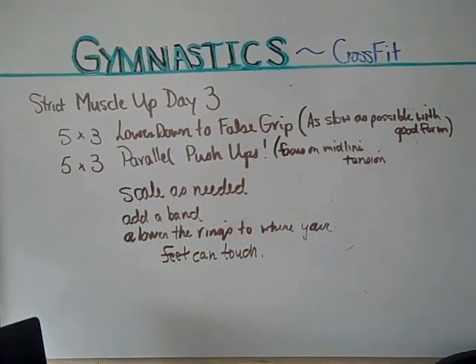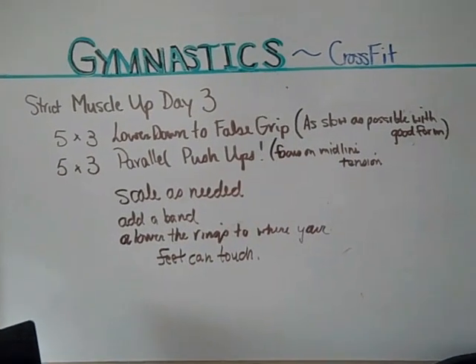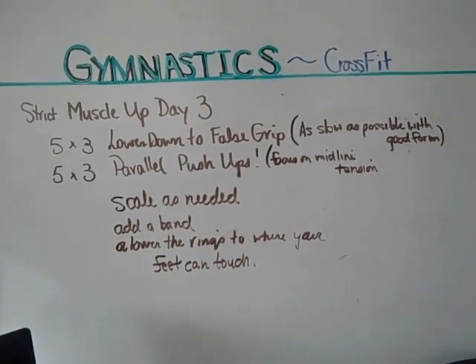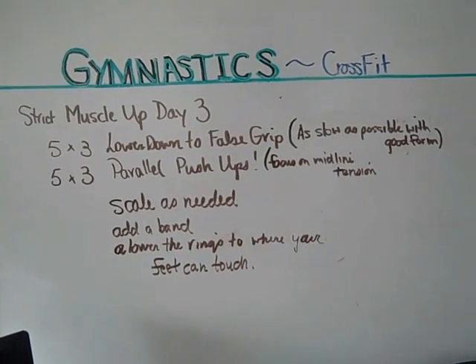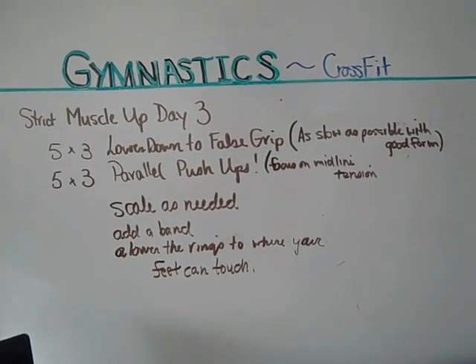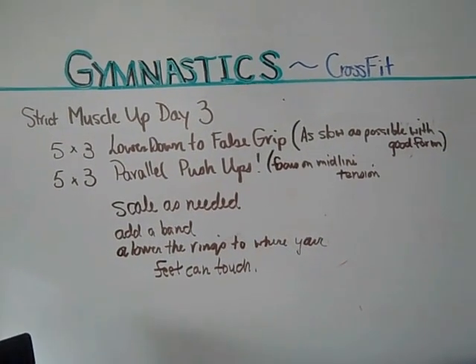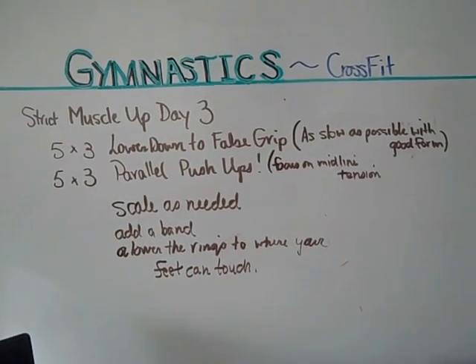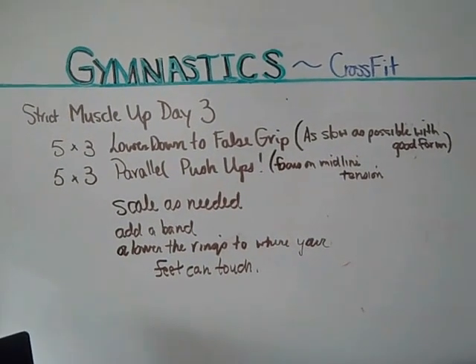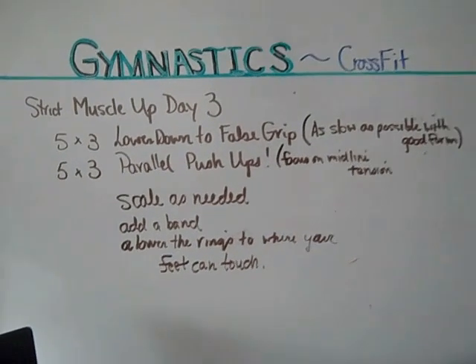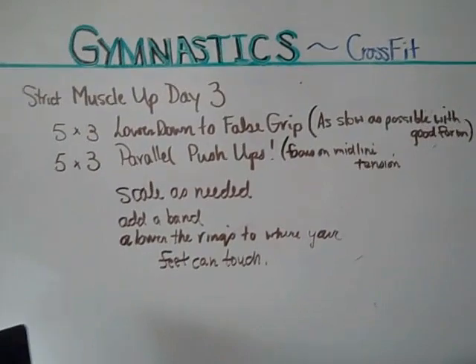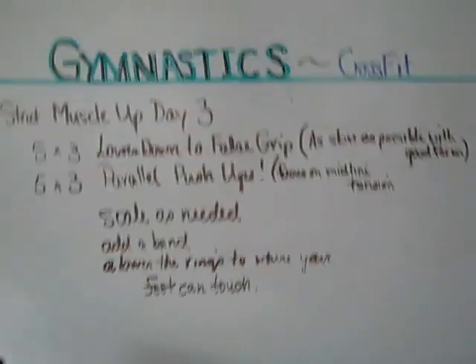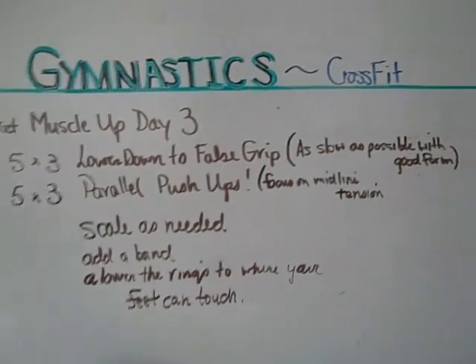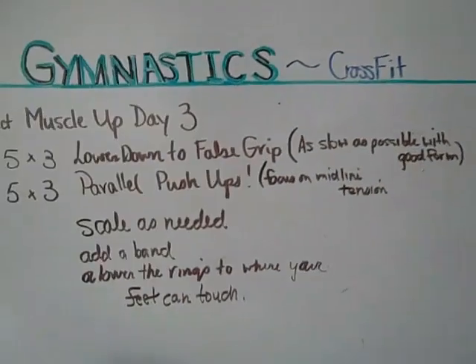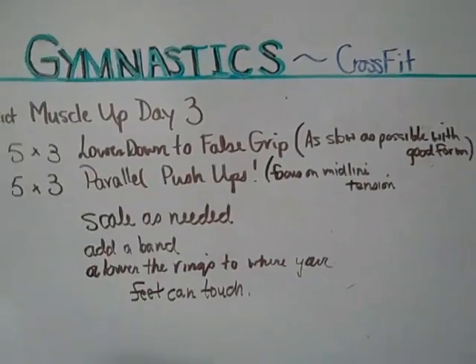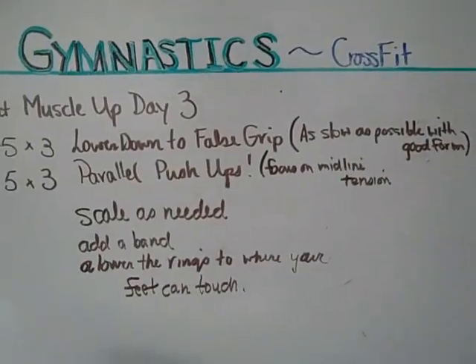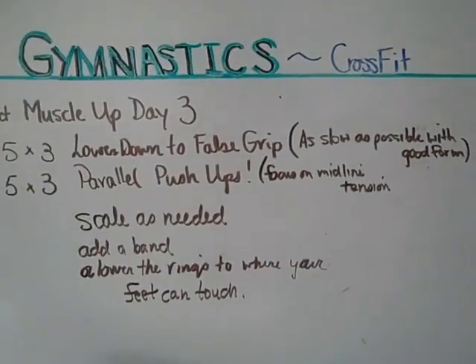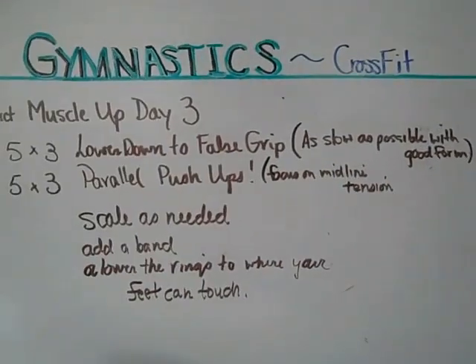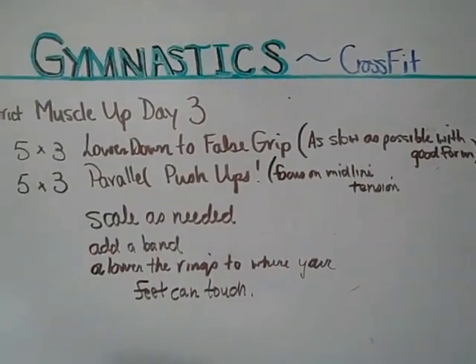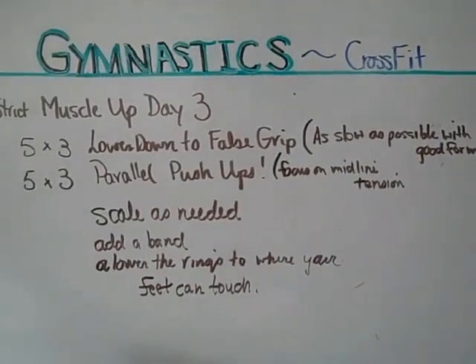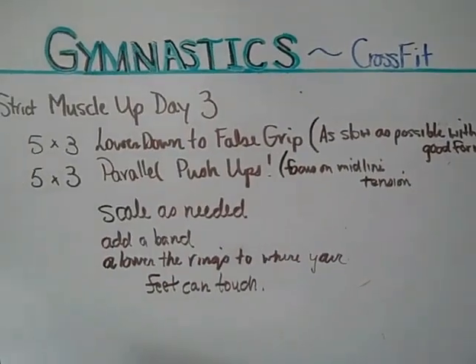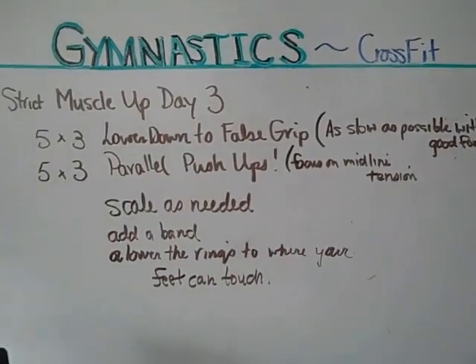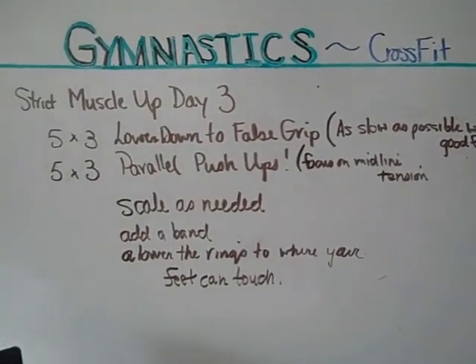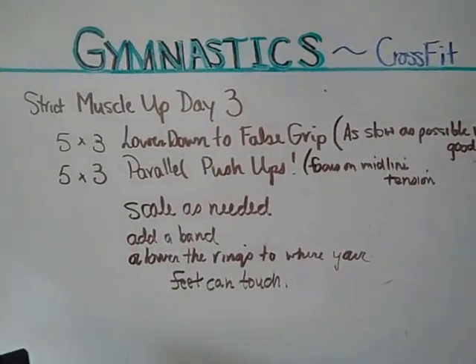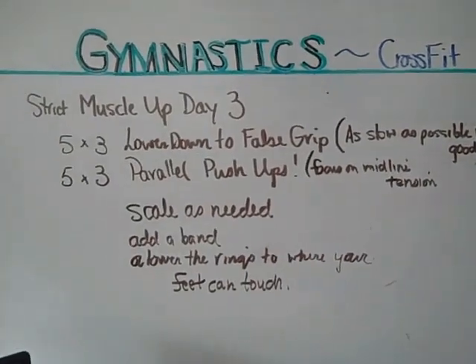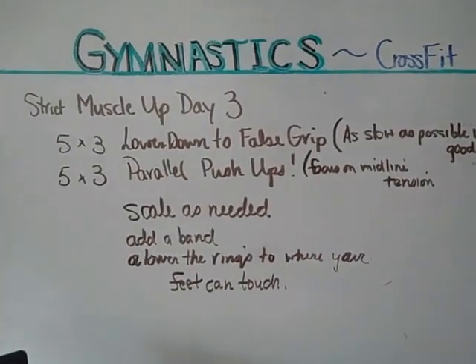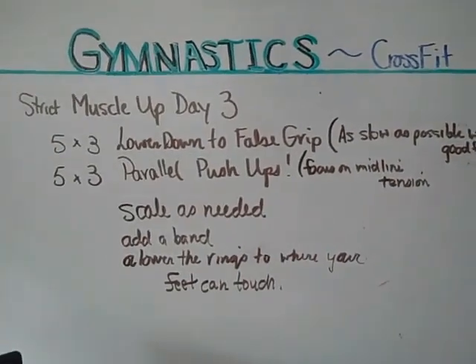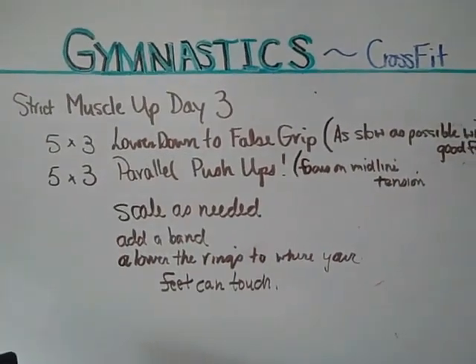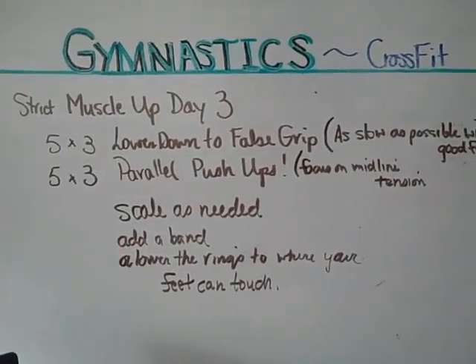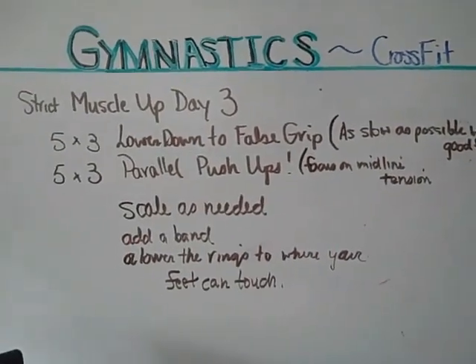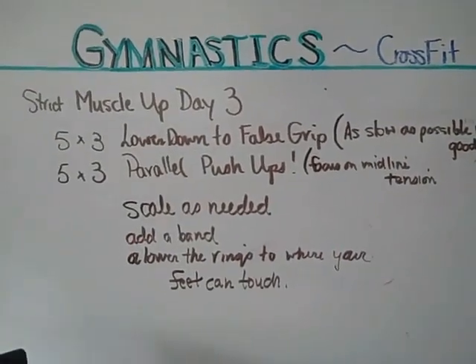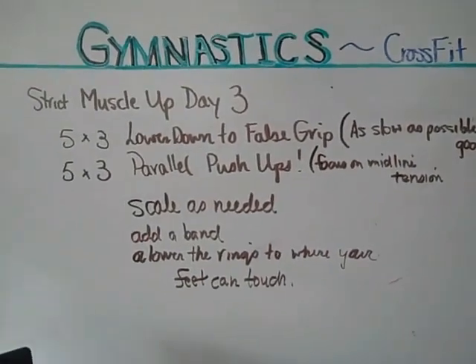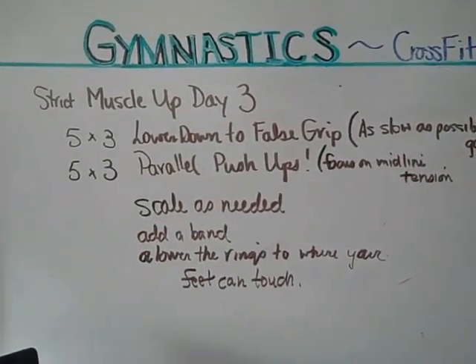All right guys, it's Sunday — muscle up strict muscle up progression day three.